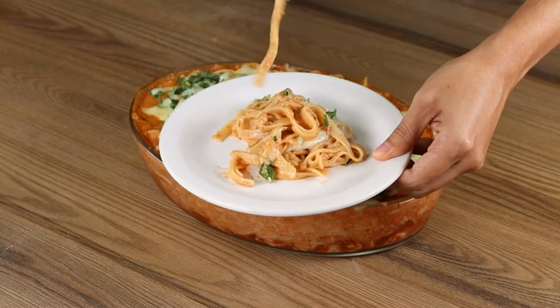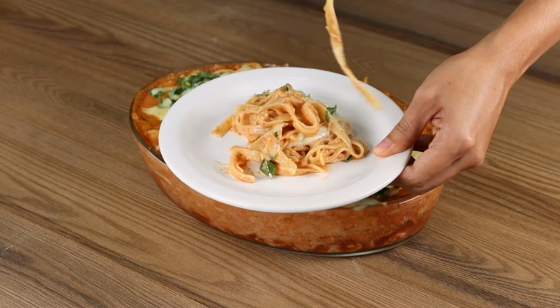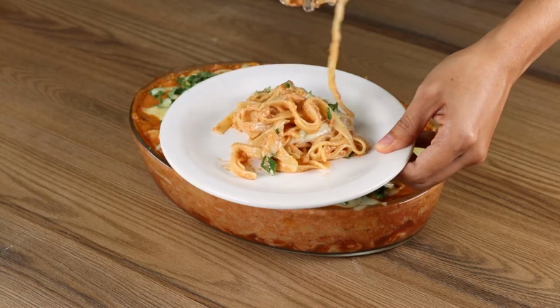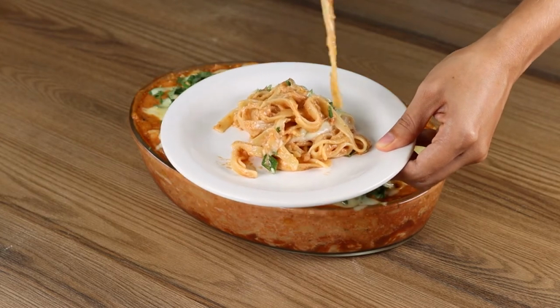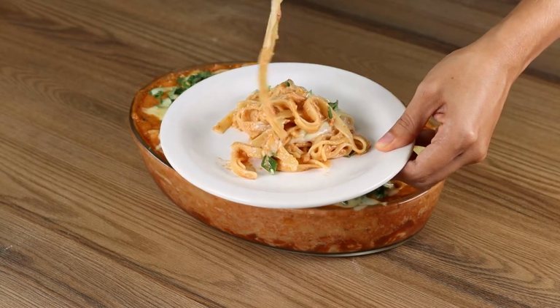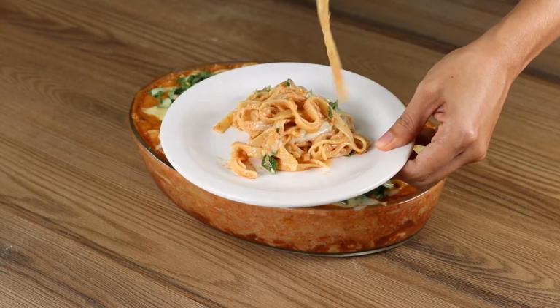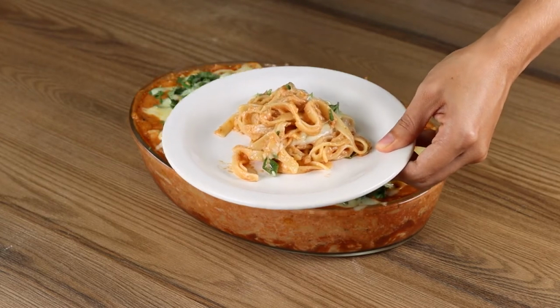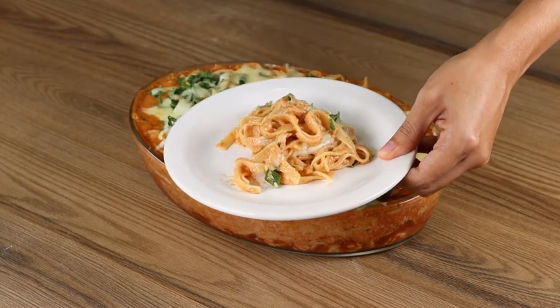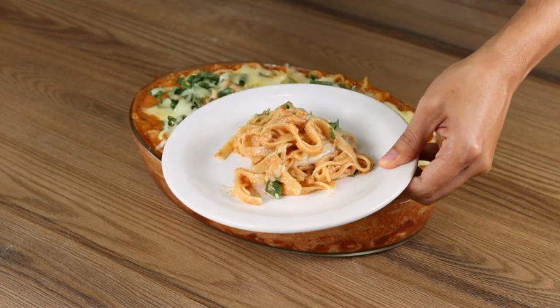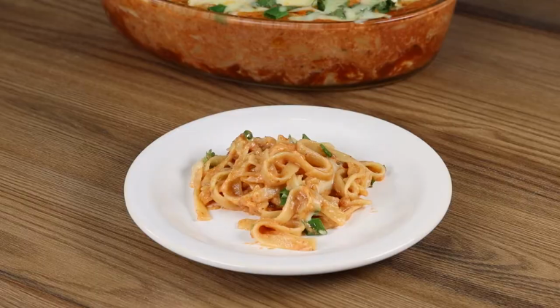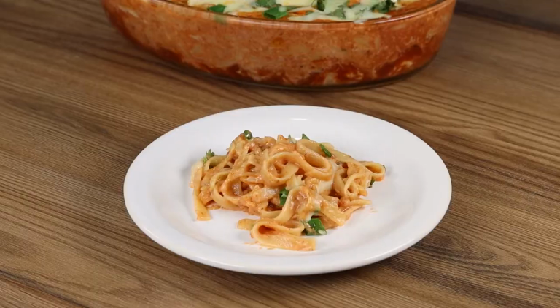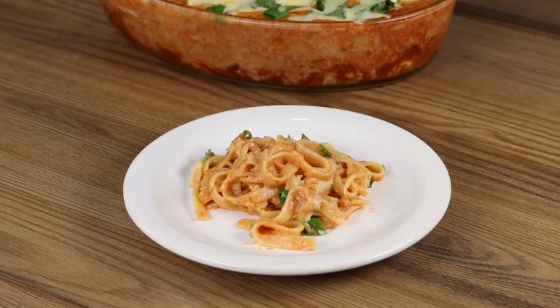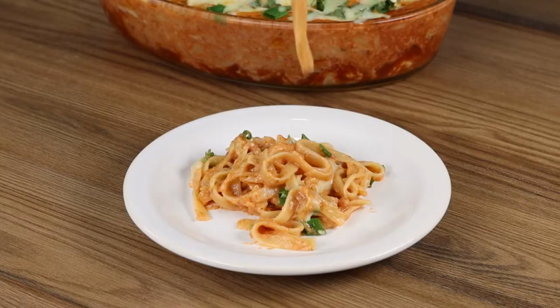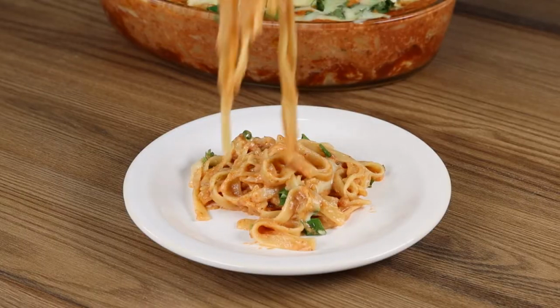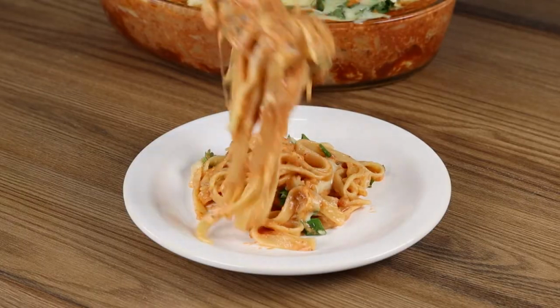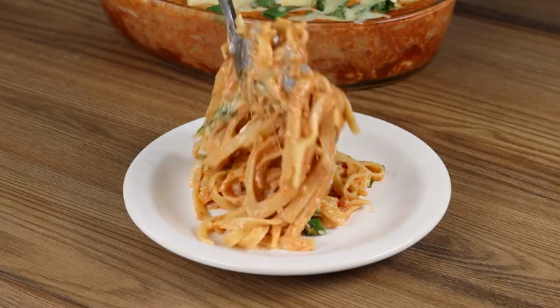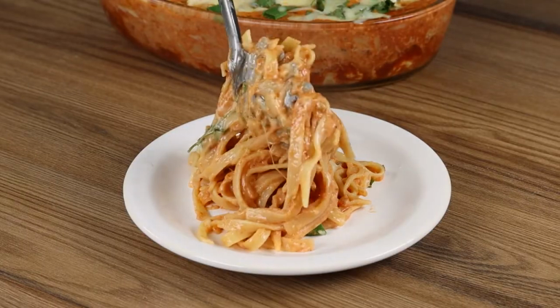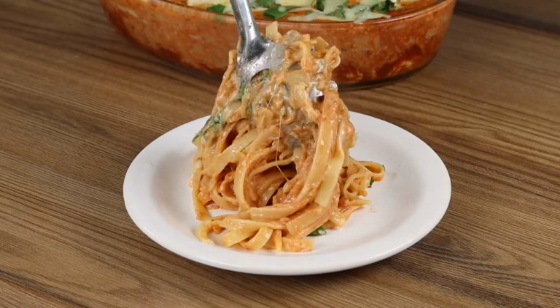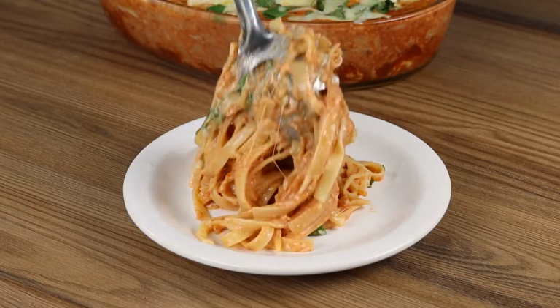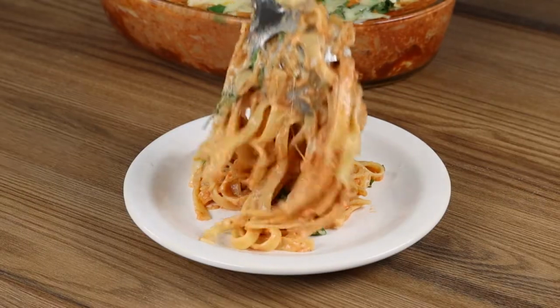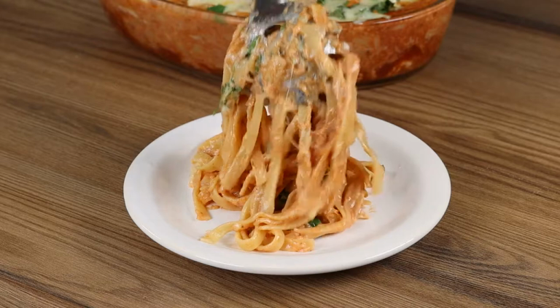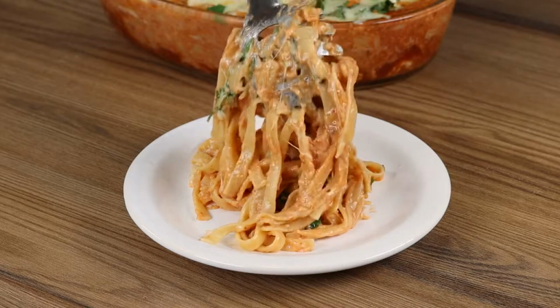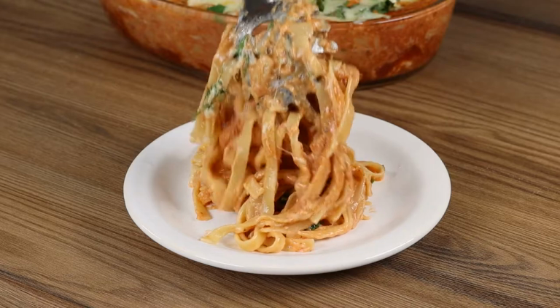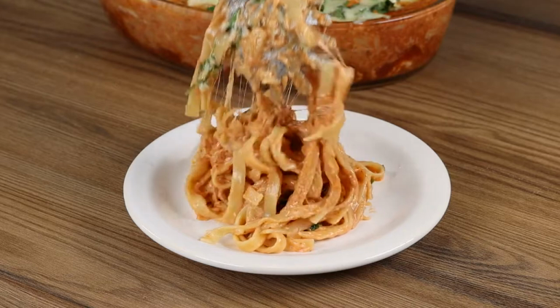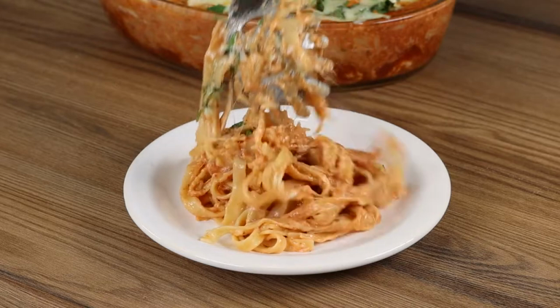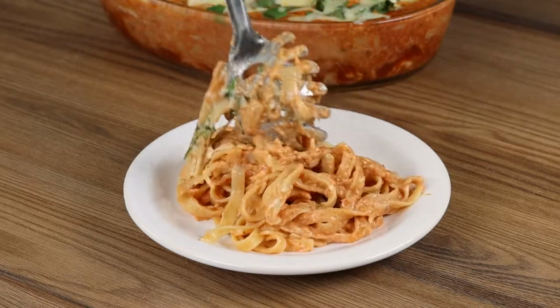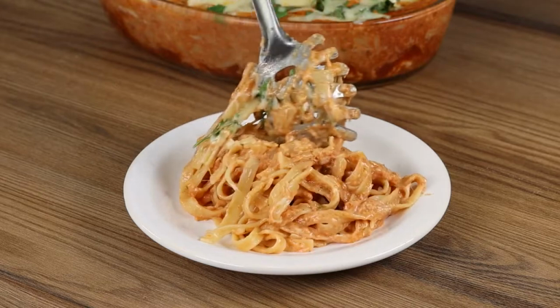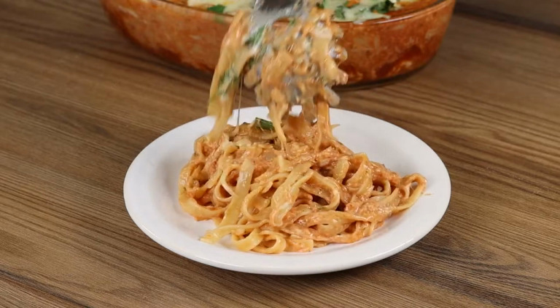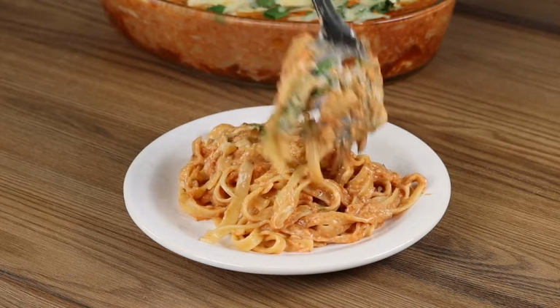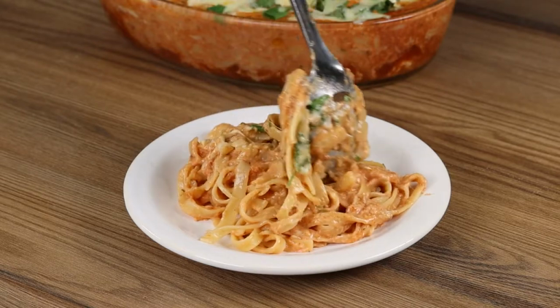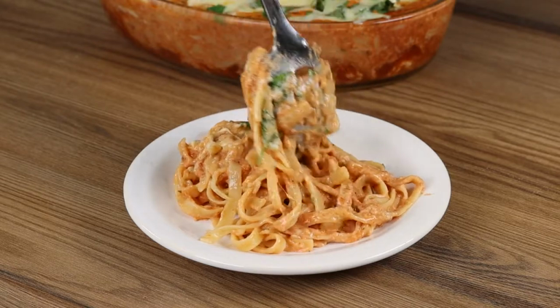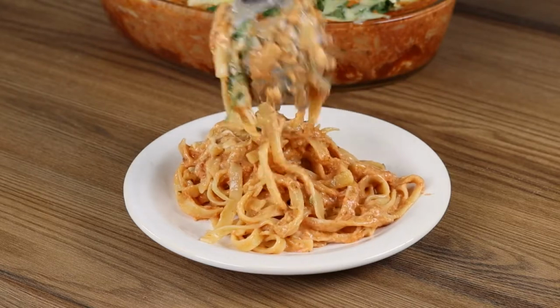I really hope you liked the recipe! Thank you for watching the video! See you in the next one!